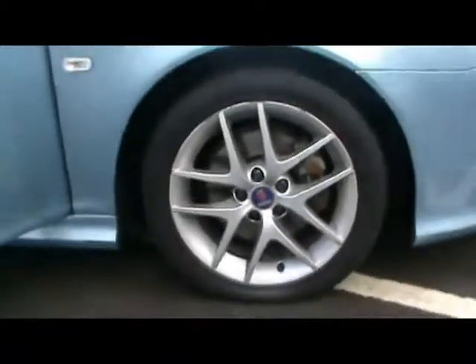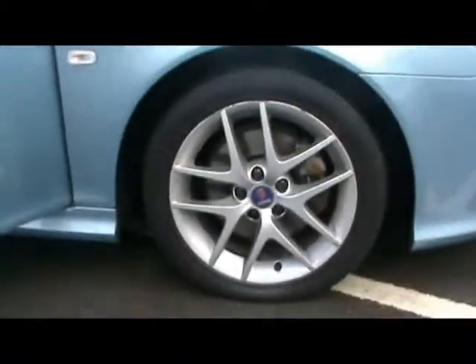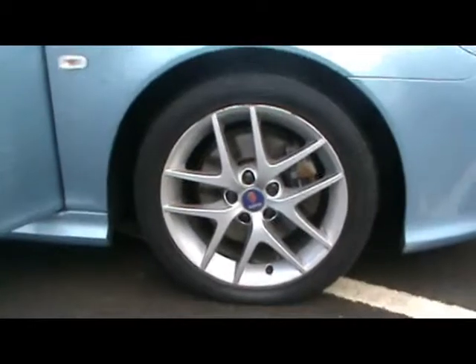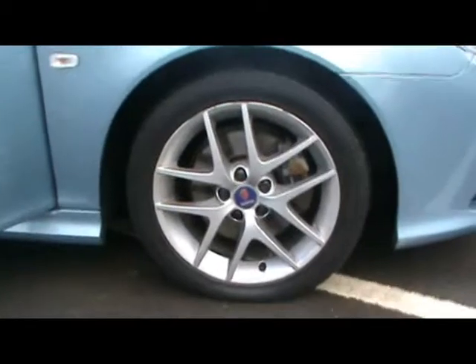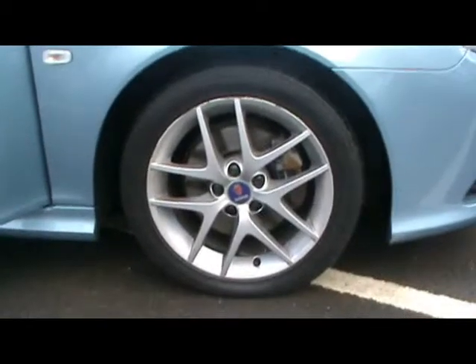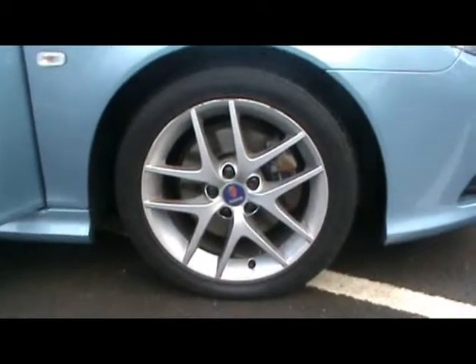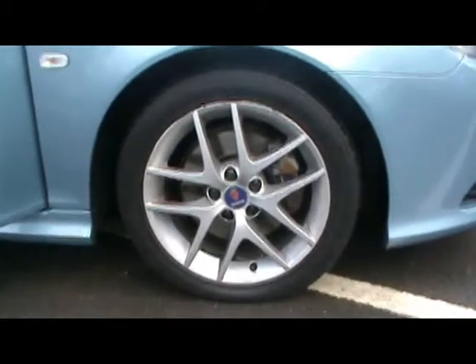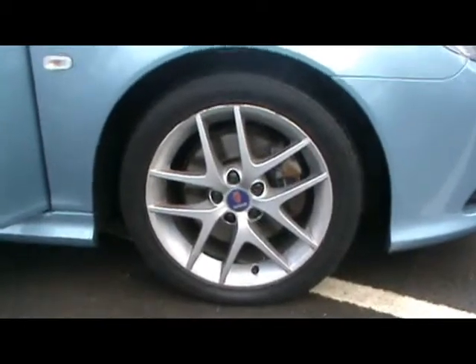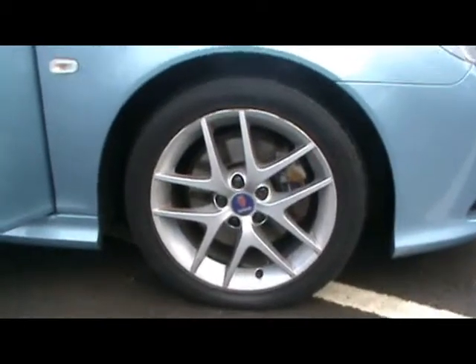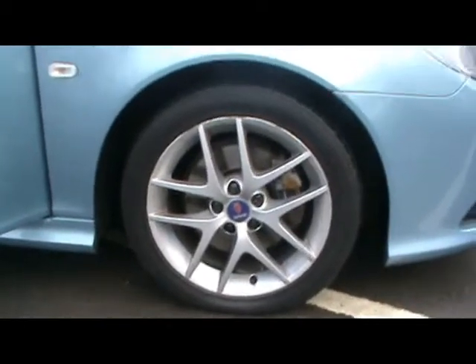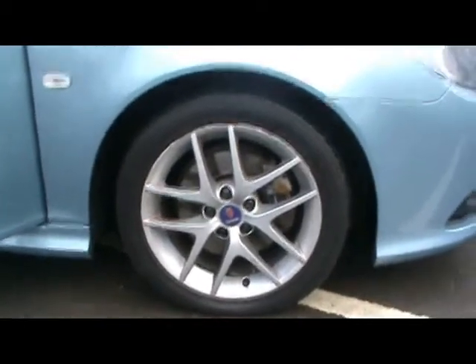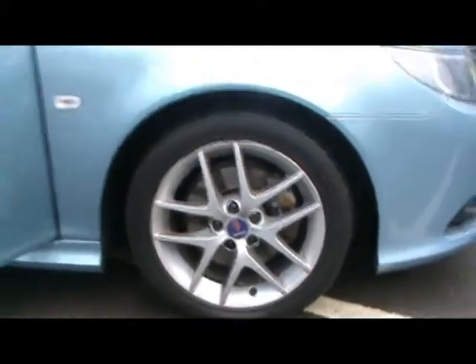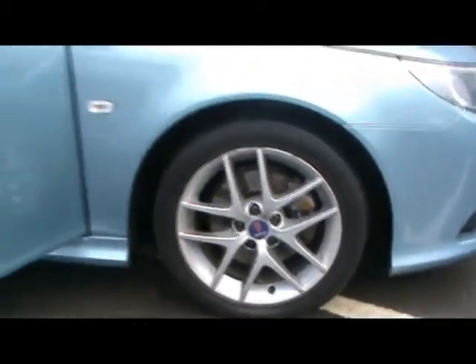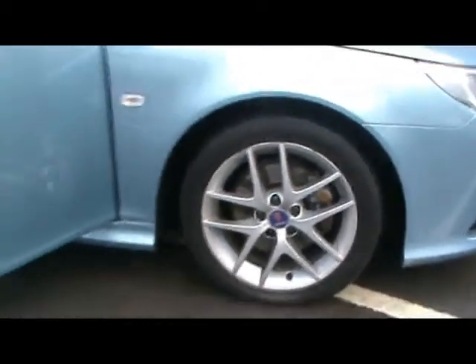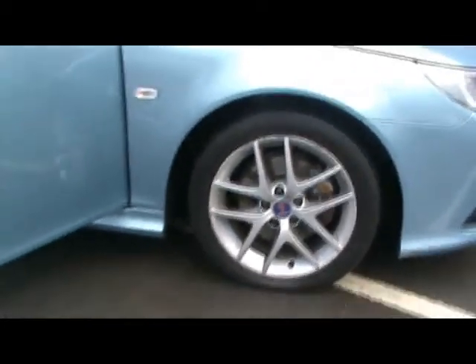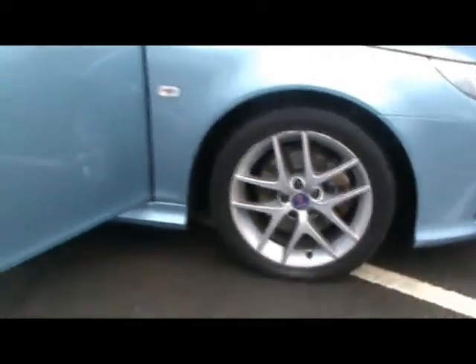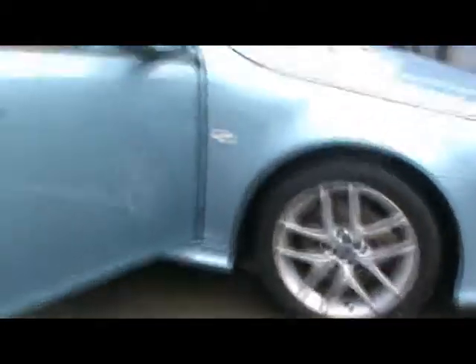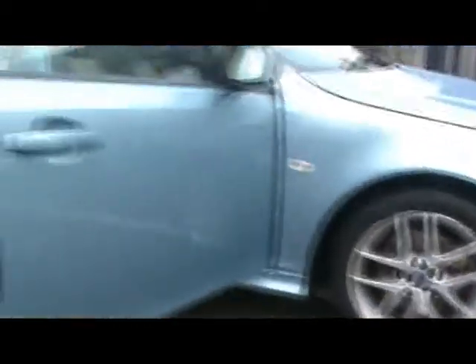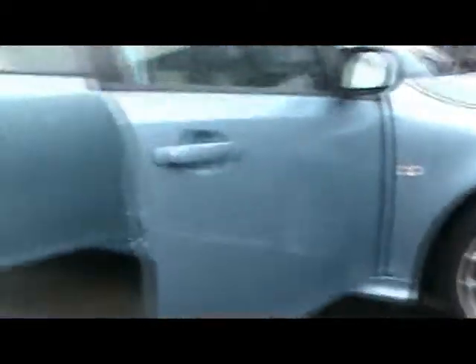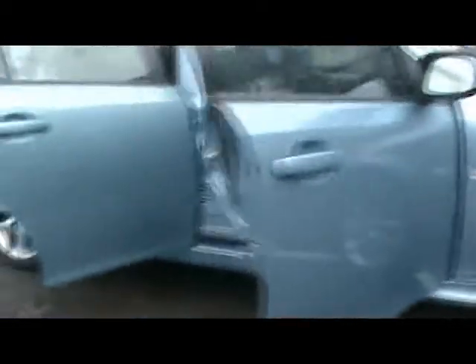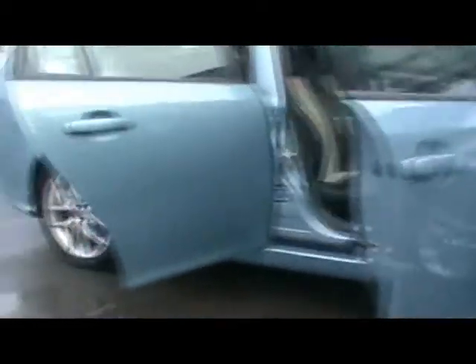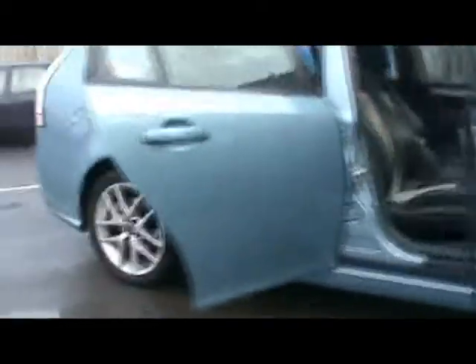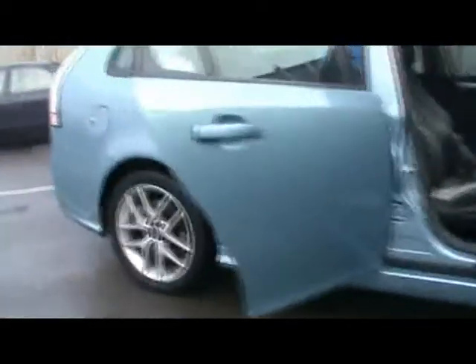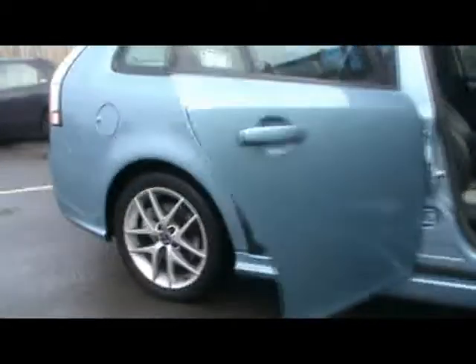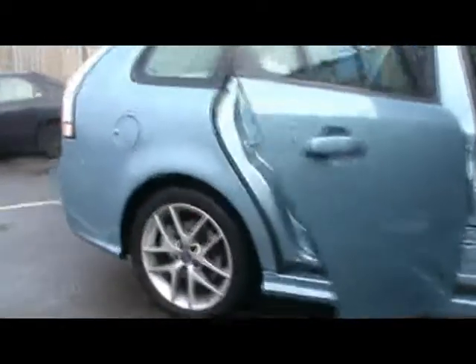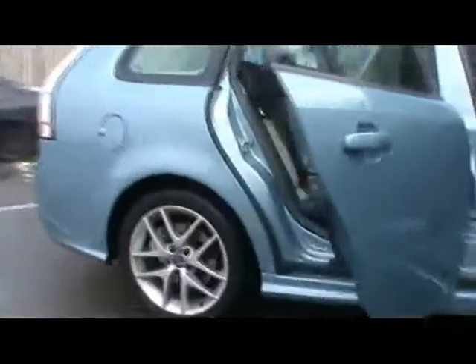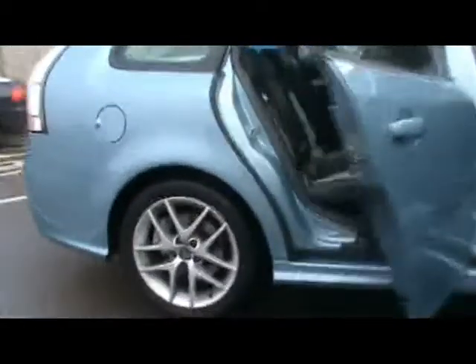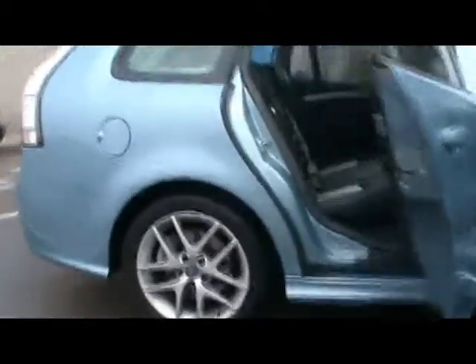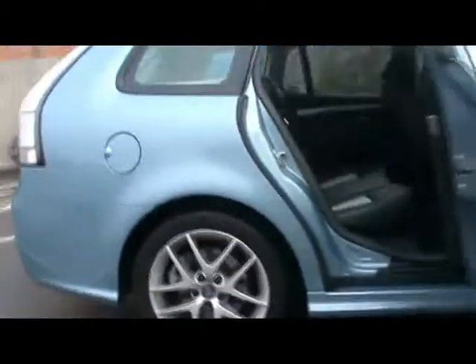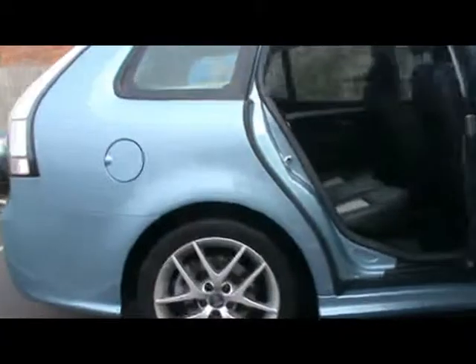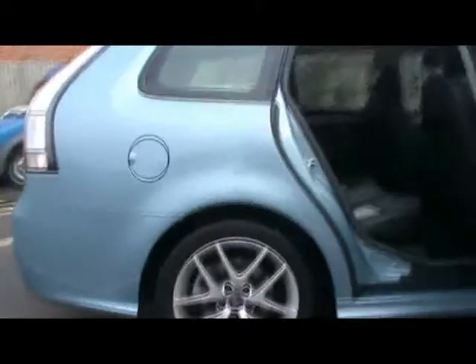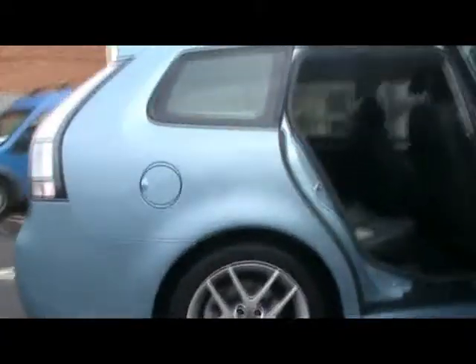We've got 17 inch alloys, all four in really tidy condition. Just one or two tiny little bits where it's touched the kerb but nothing major.